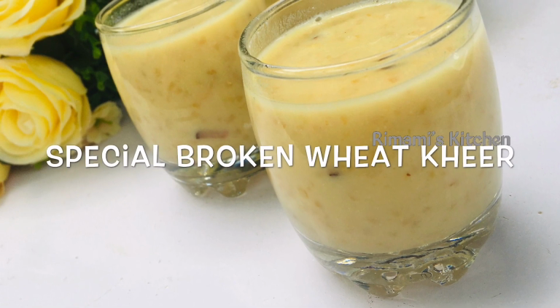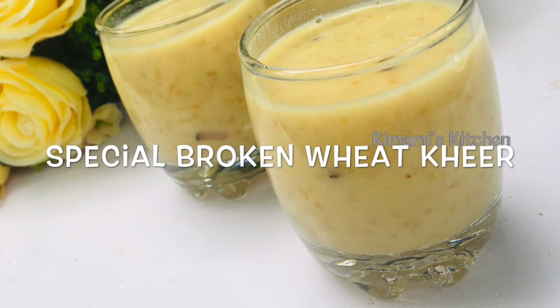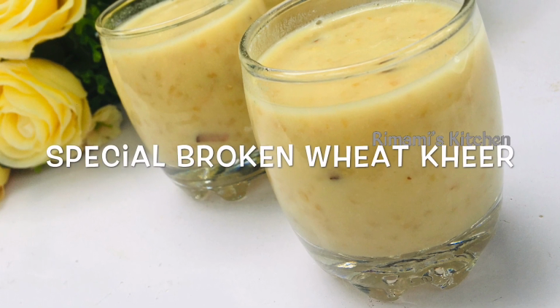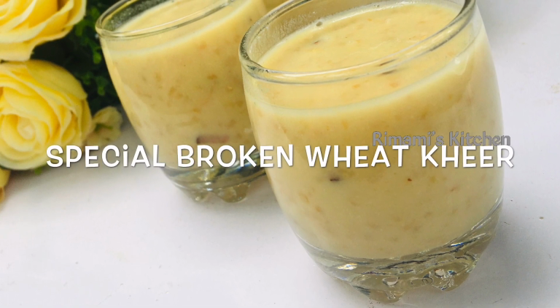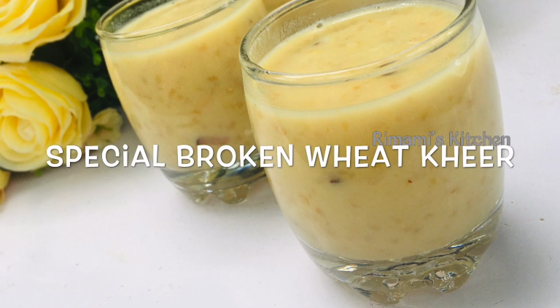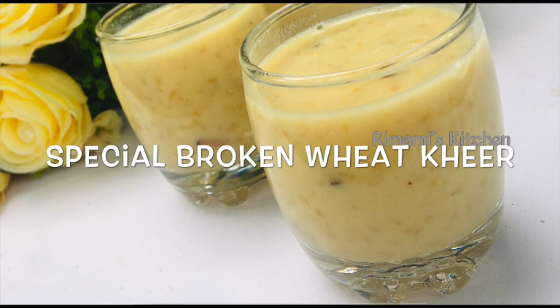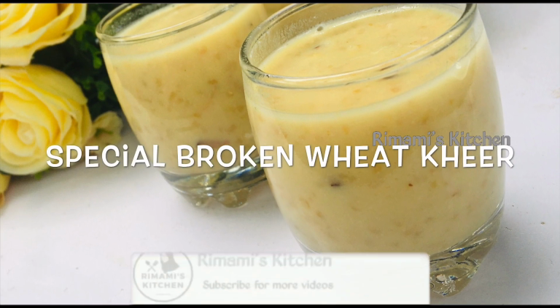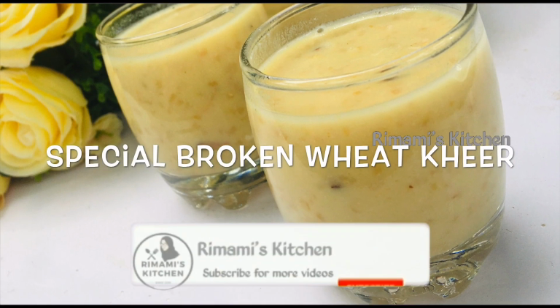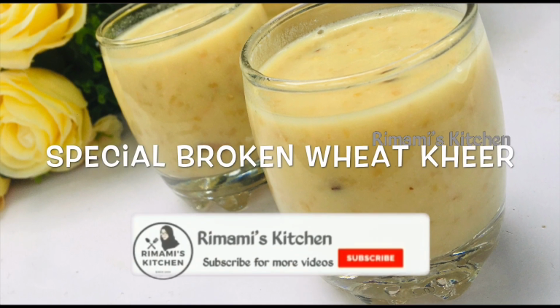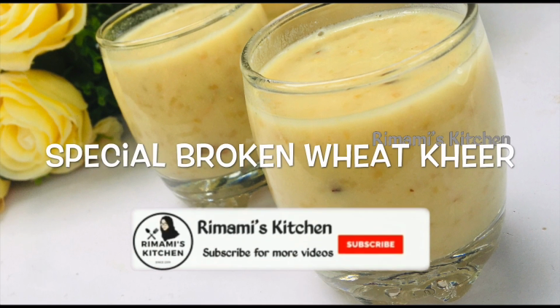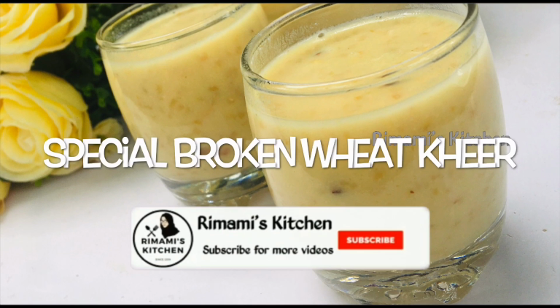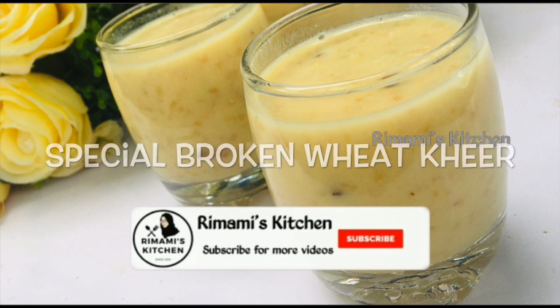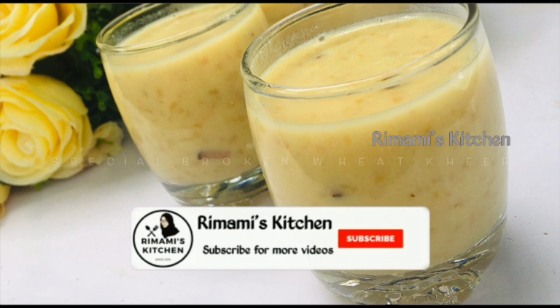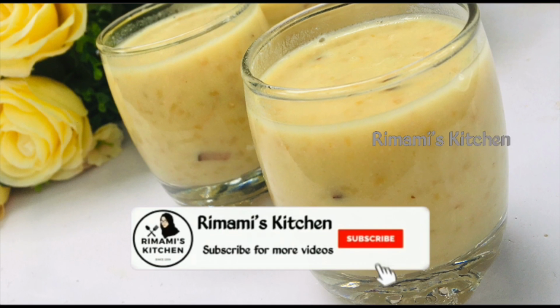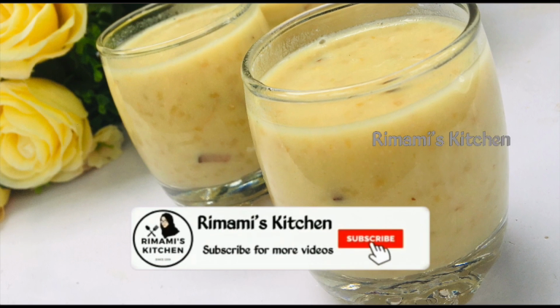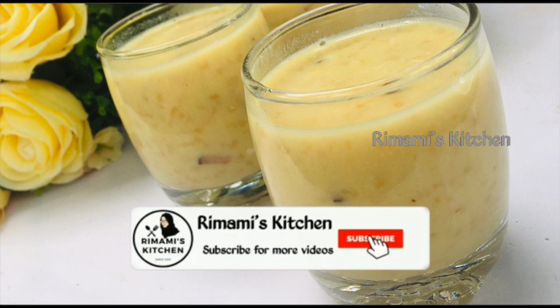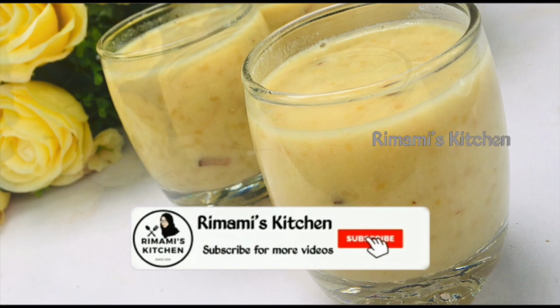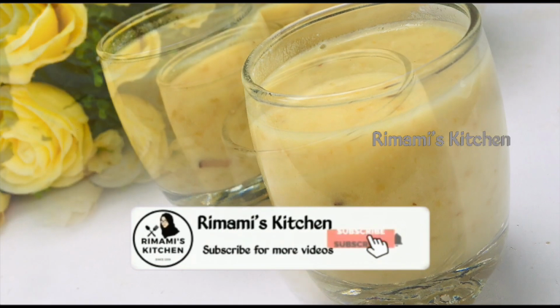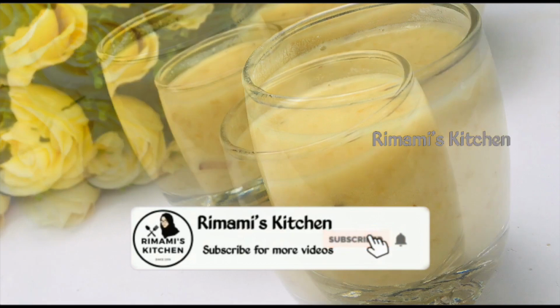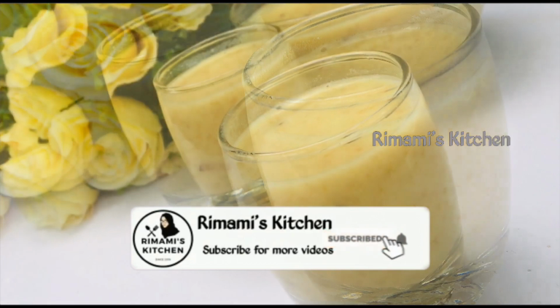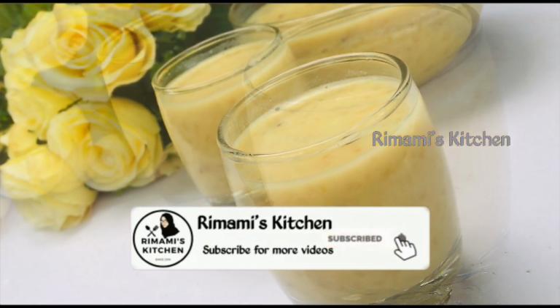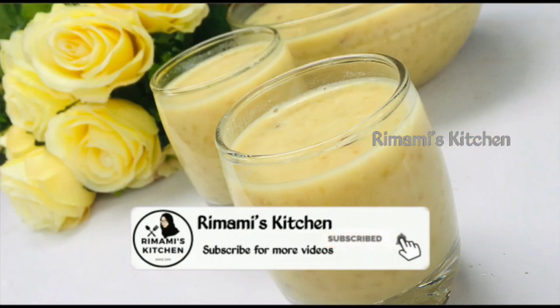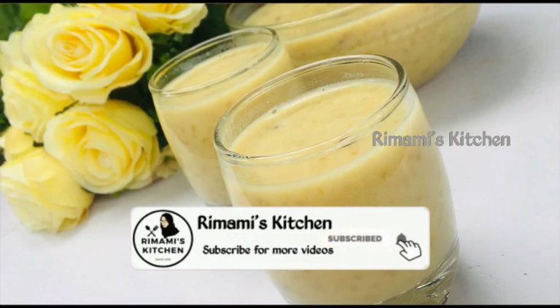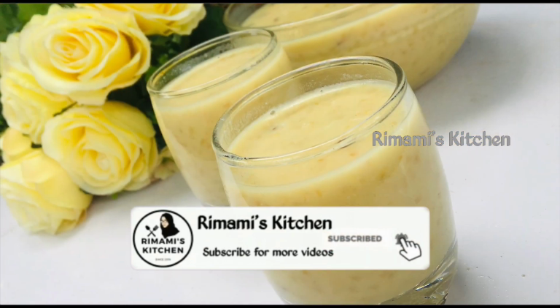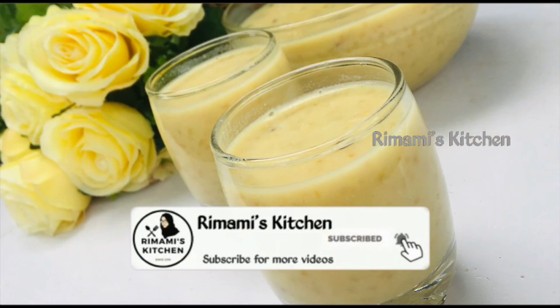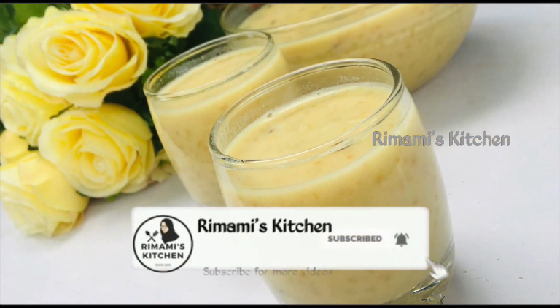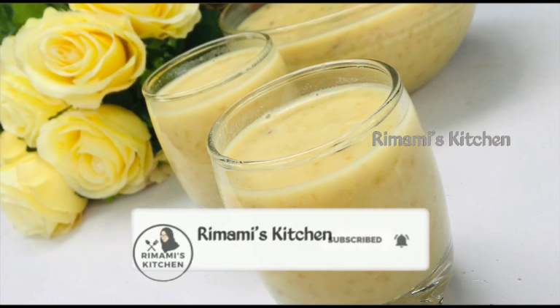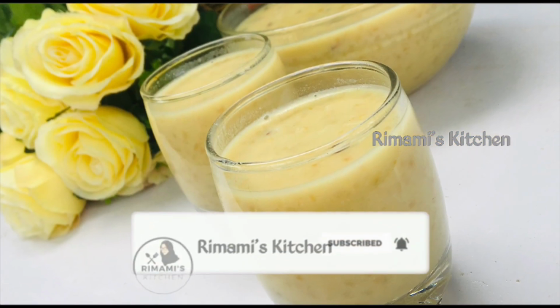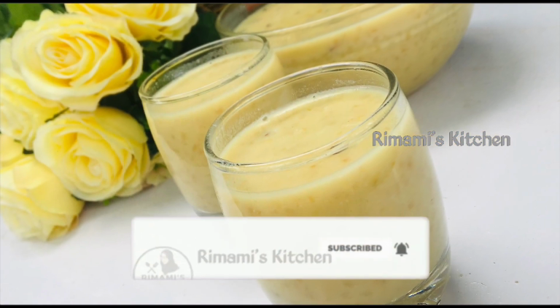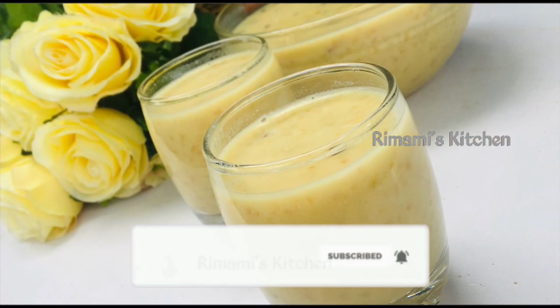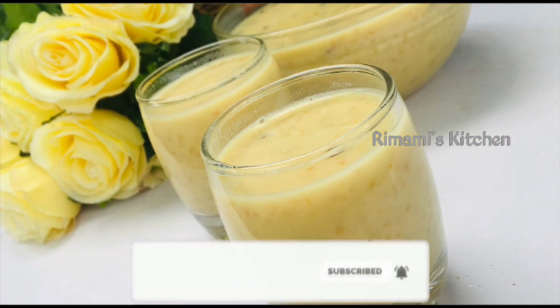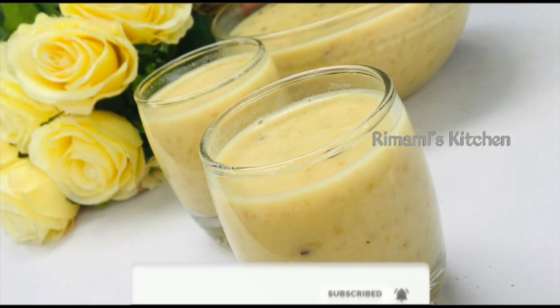Hi, dear. Hello, welcome back. We are here to show you a special pie.